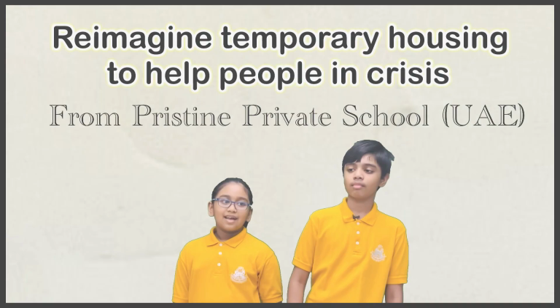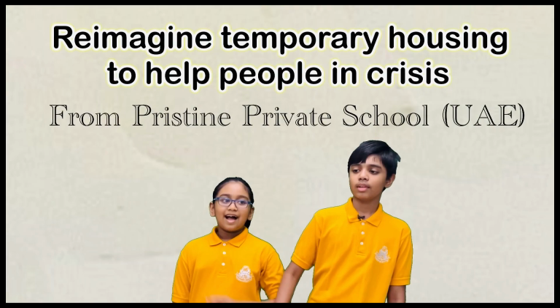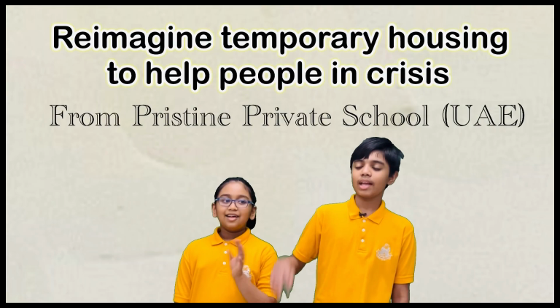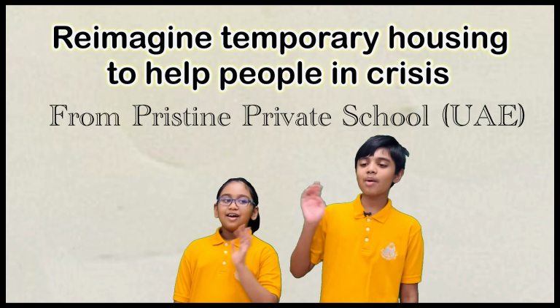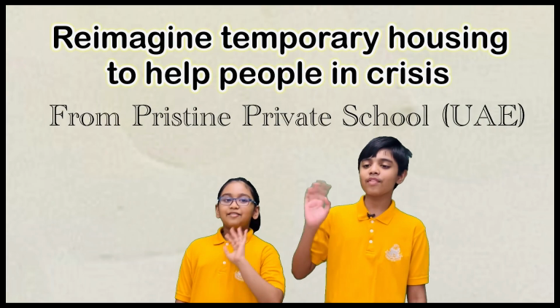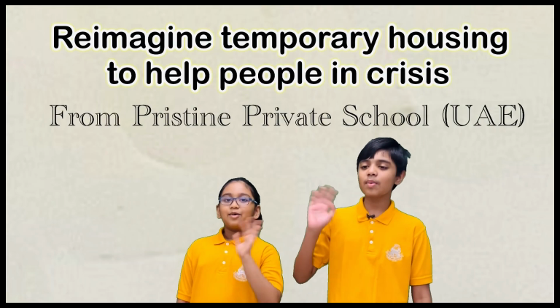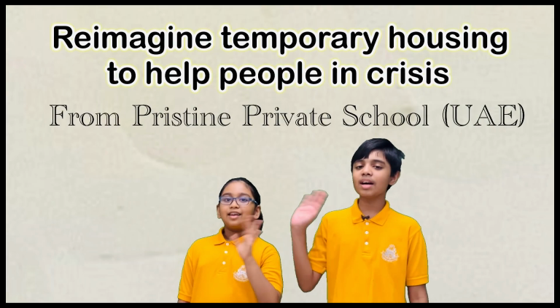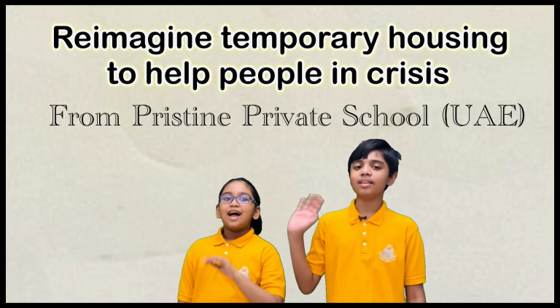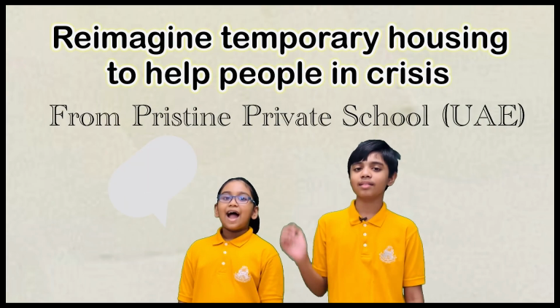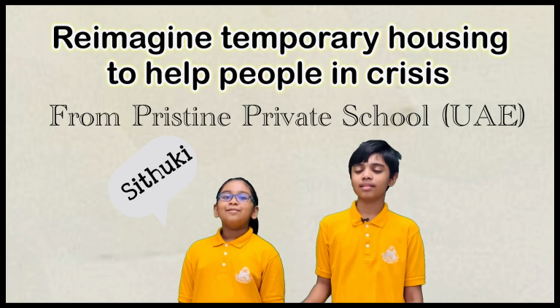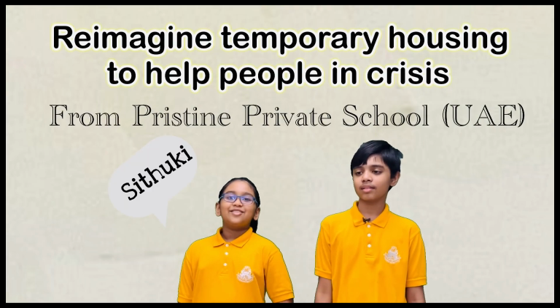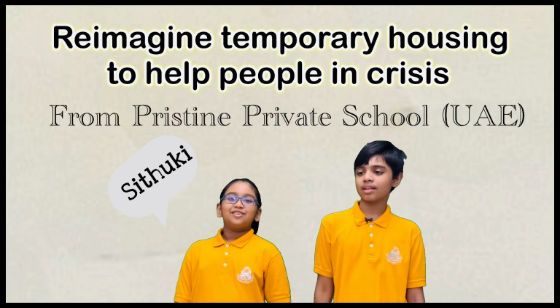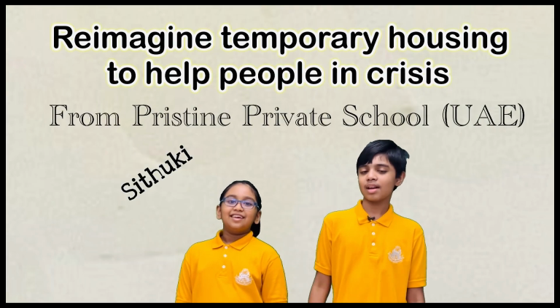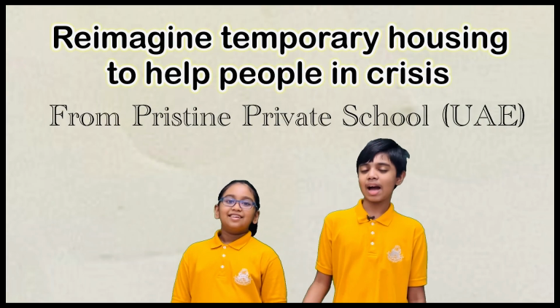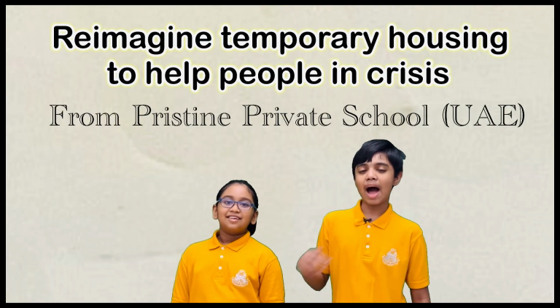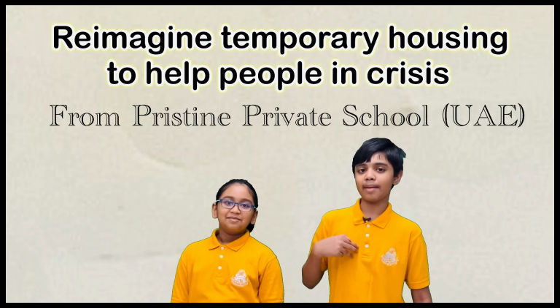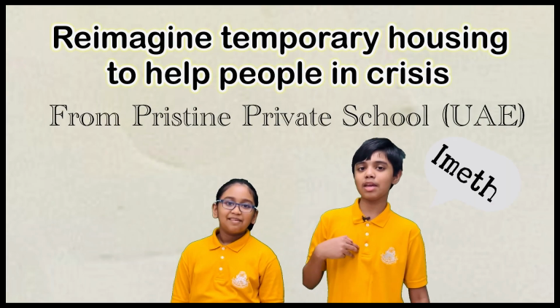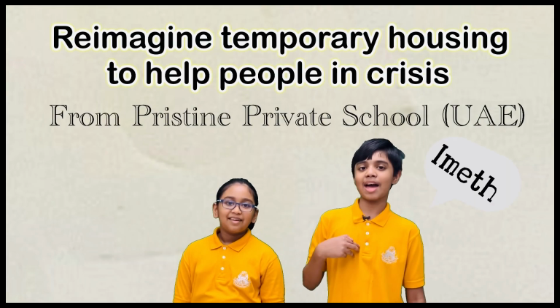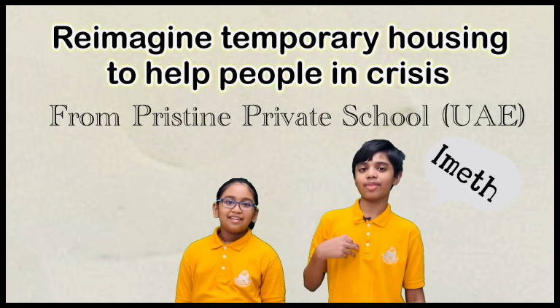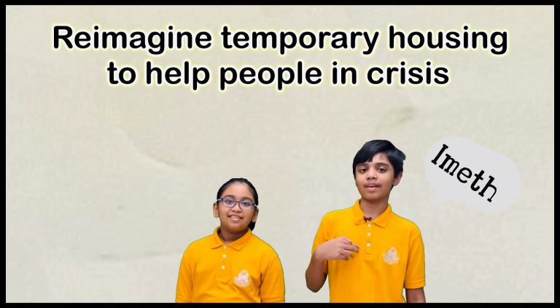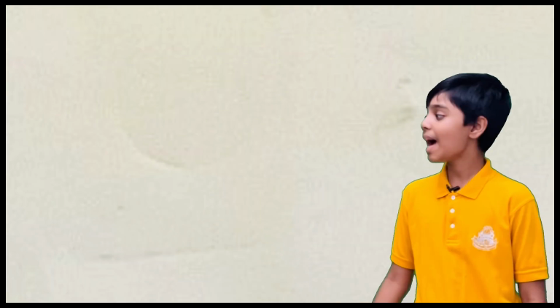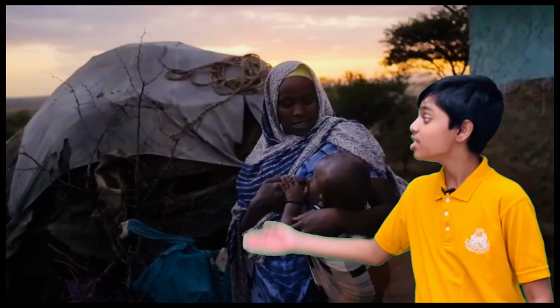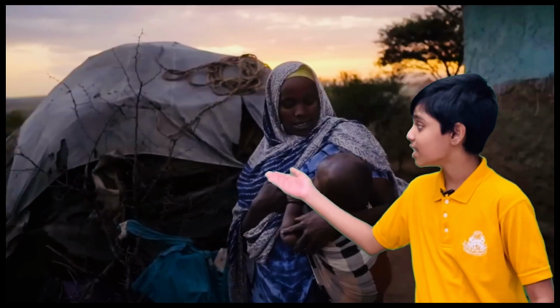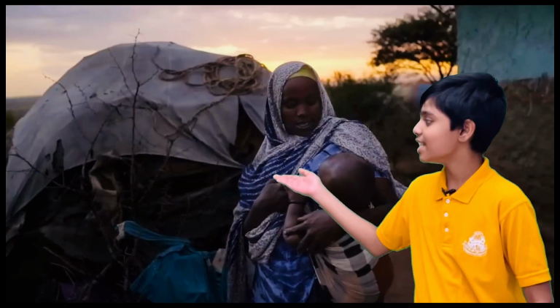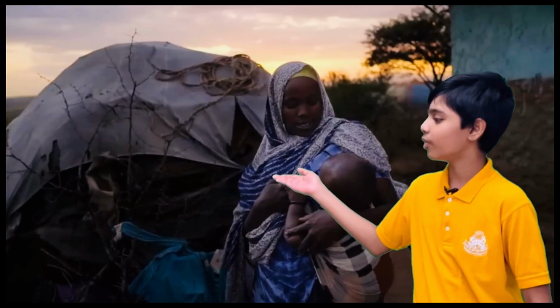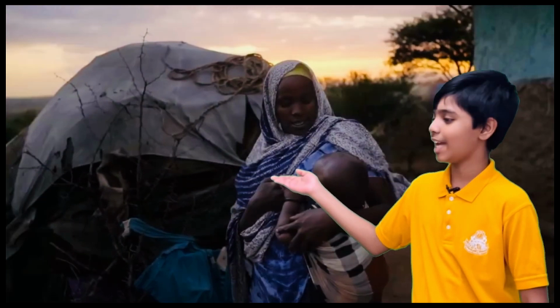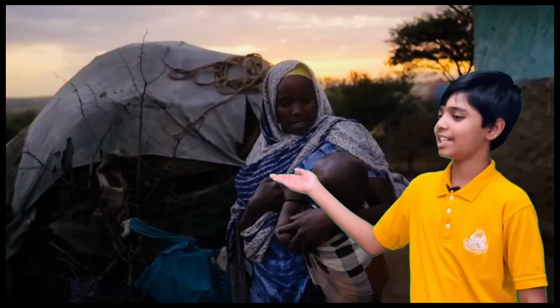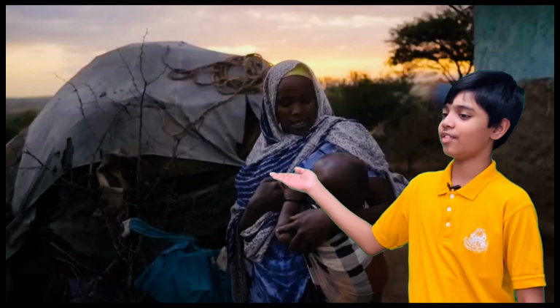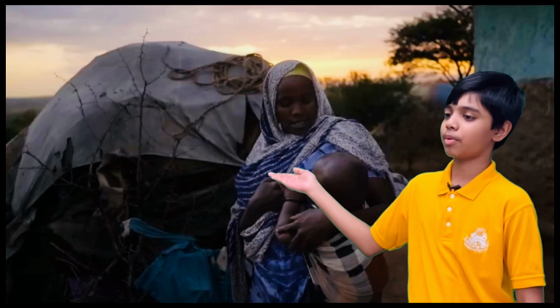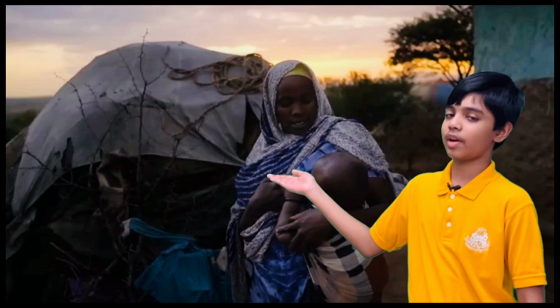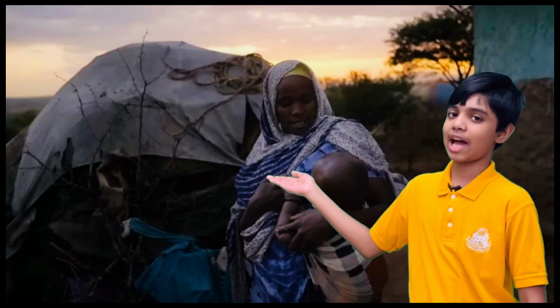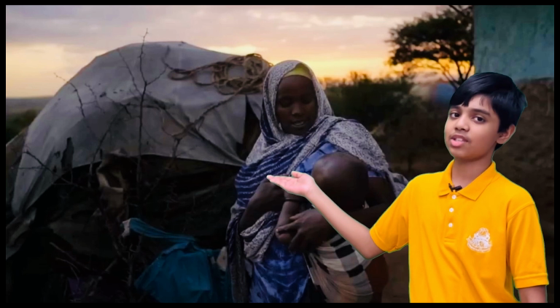Hello everyone! I'm Satuki. I am Emeth. As you can see, the reality of temporary housing.